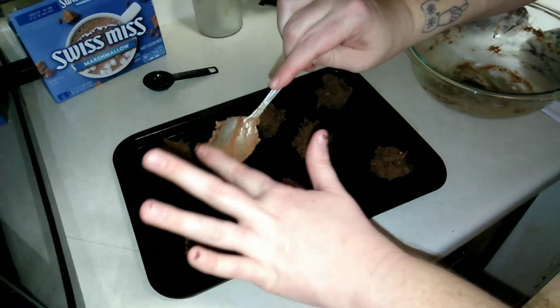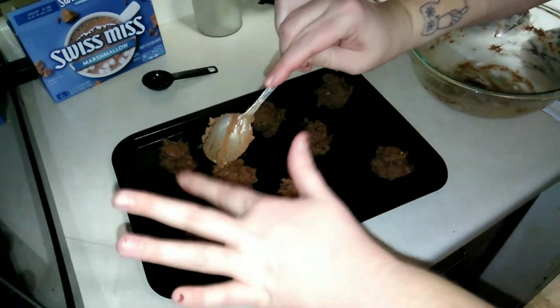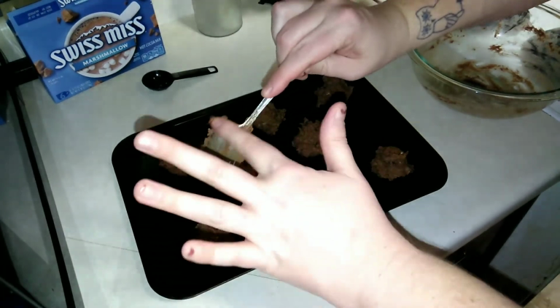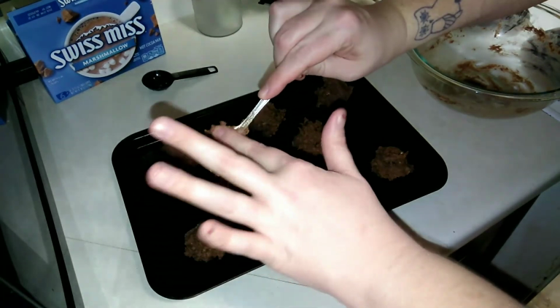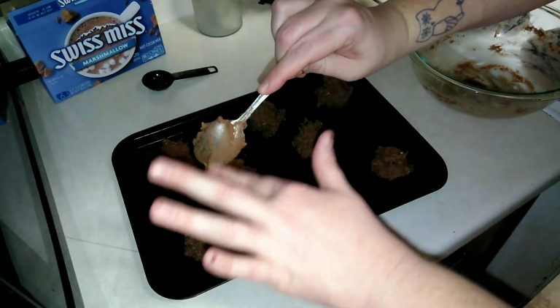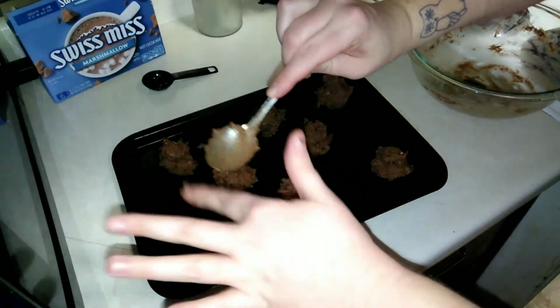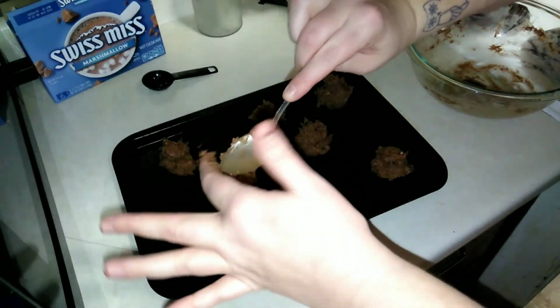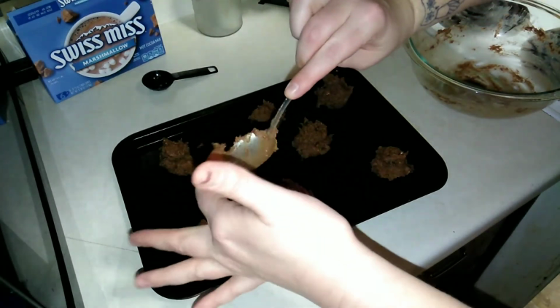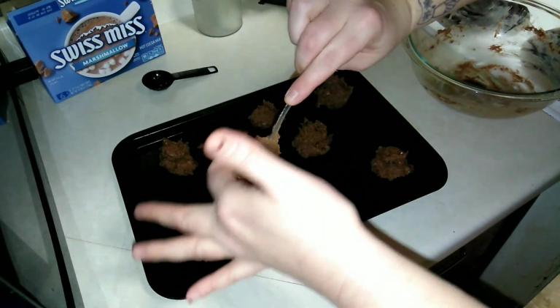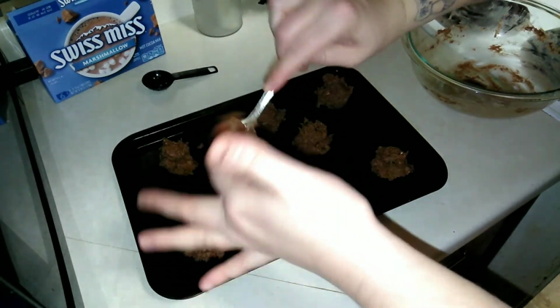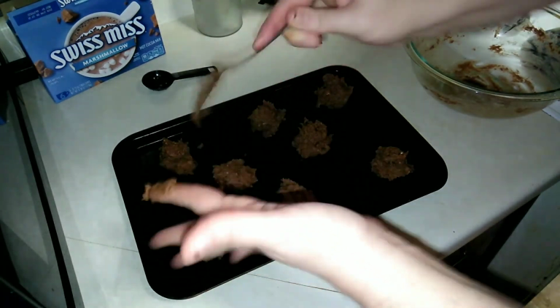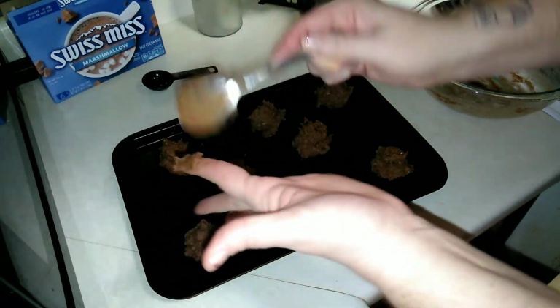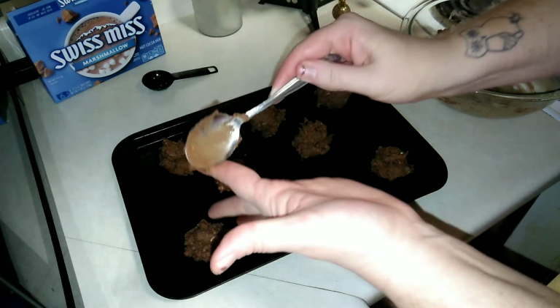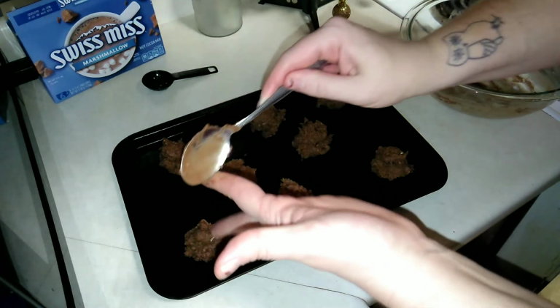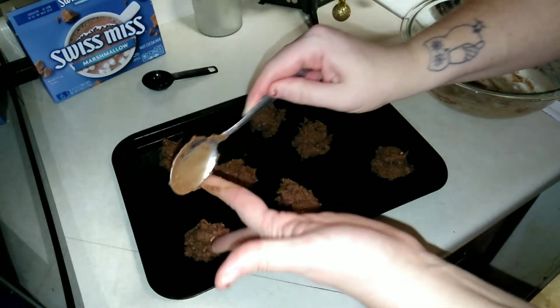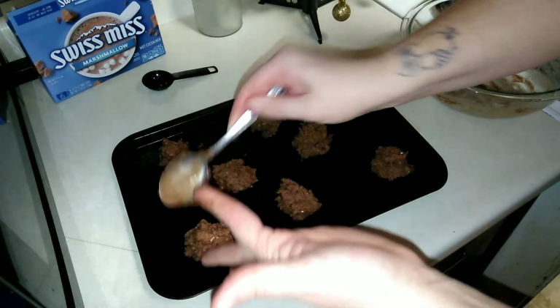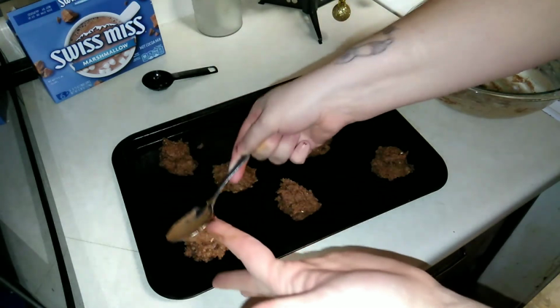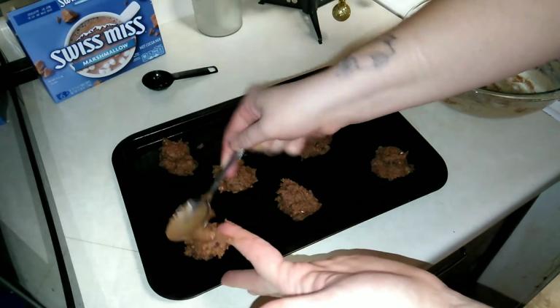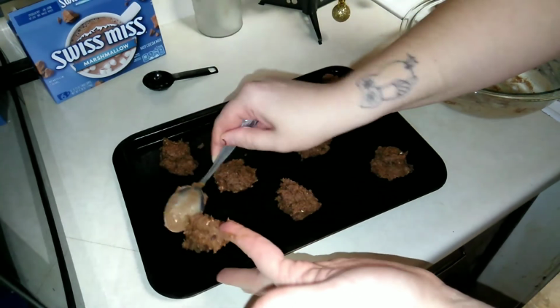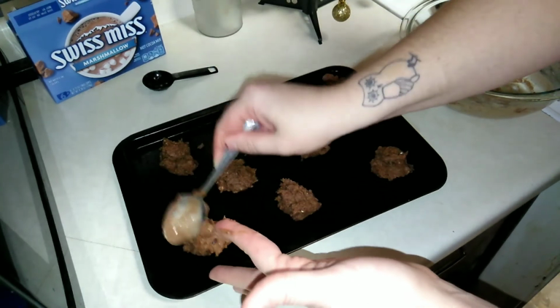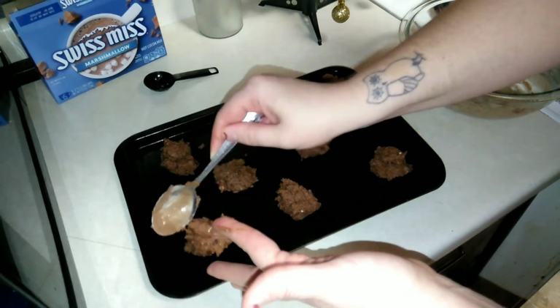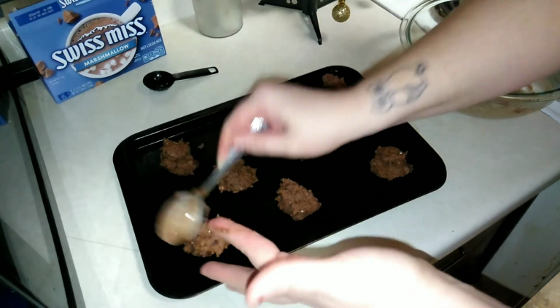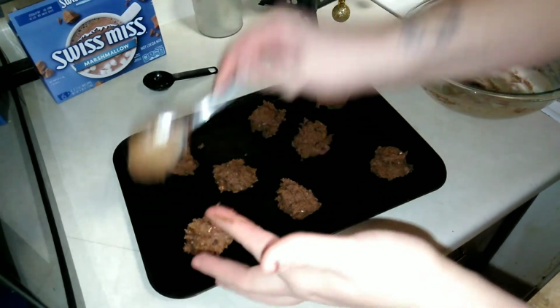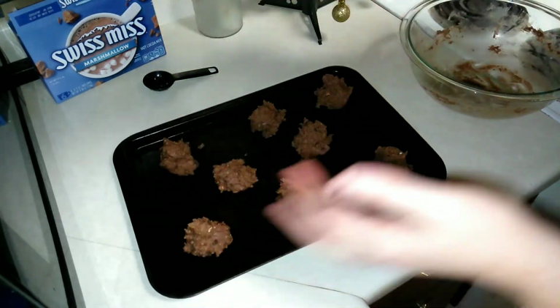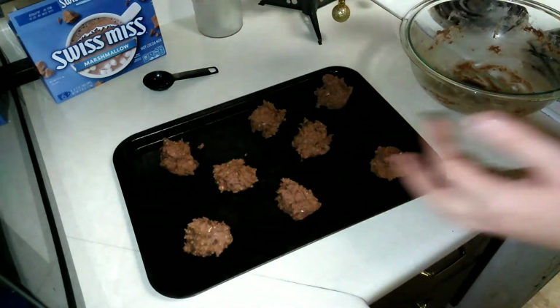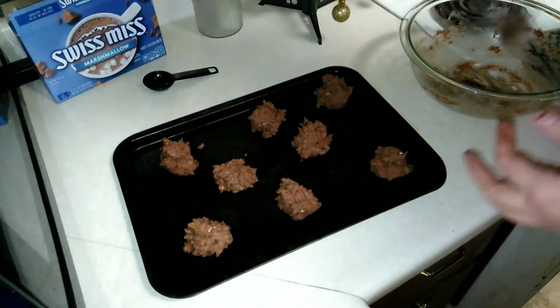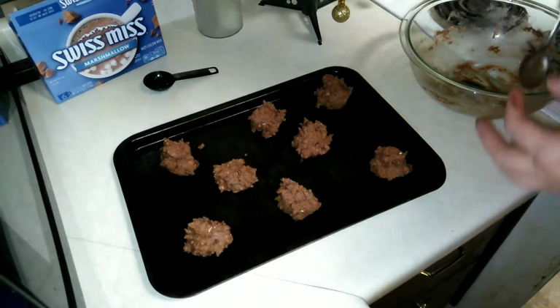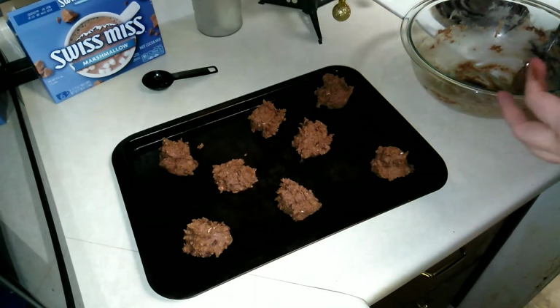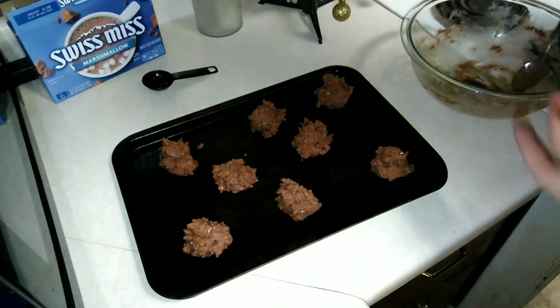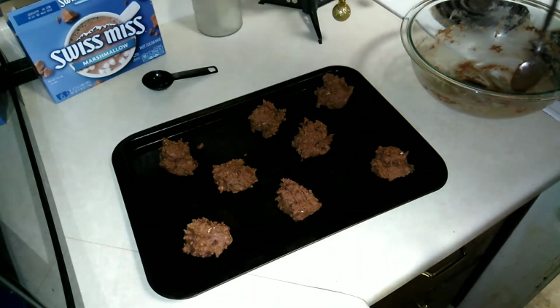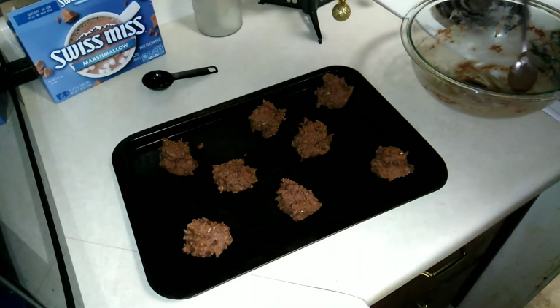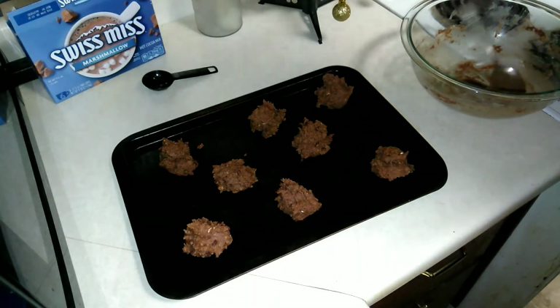I'm just going to go ahead and pop these in the oven for about eight minutes and let them do their thing.